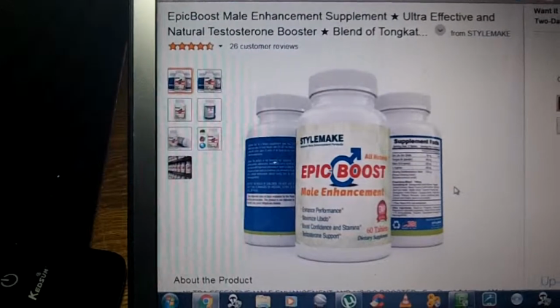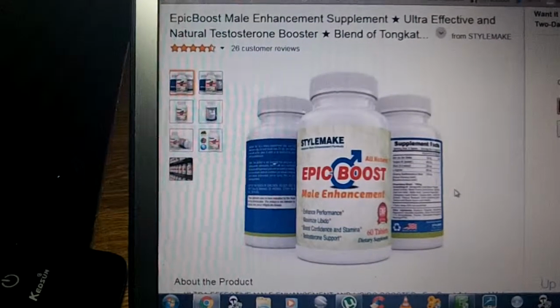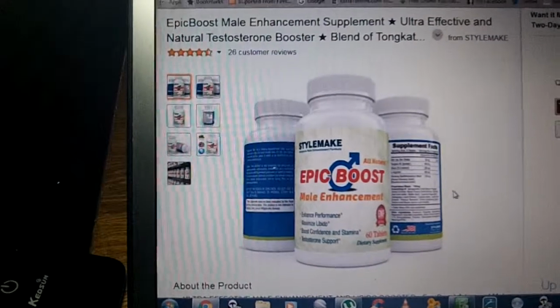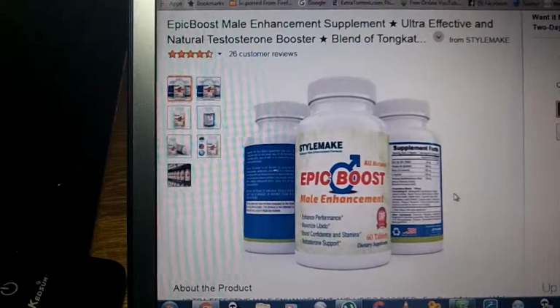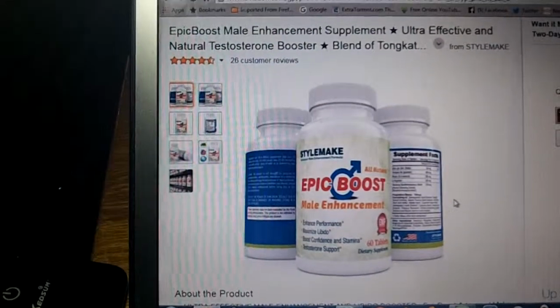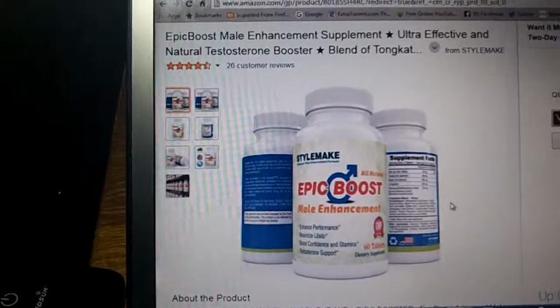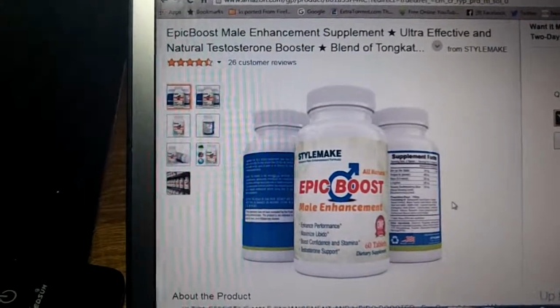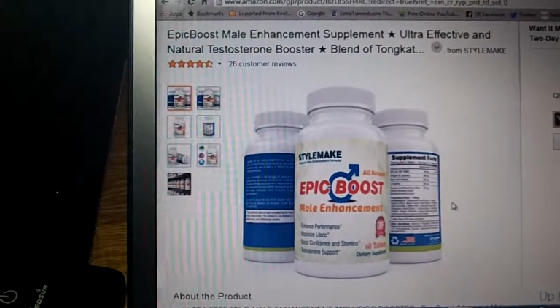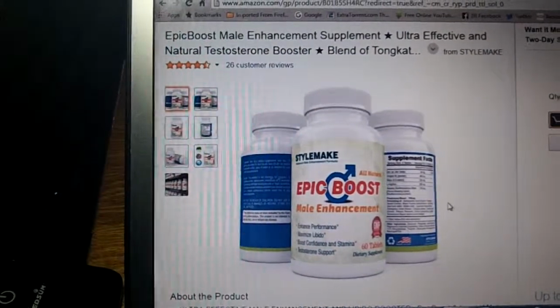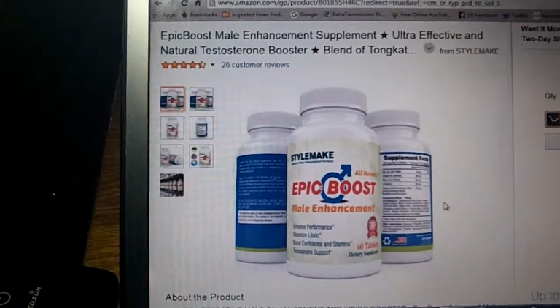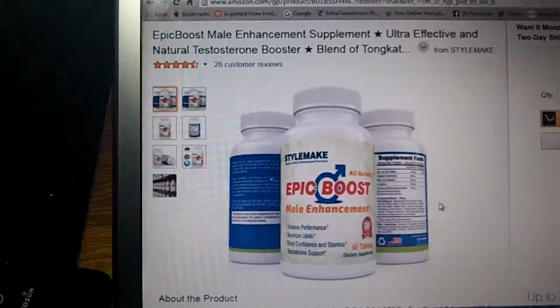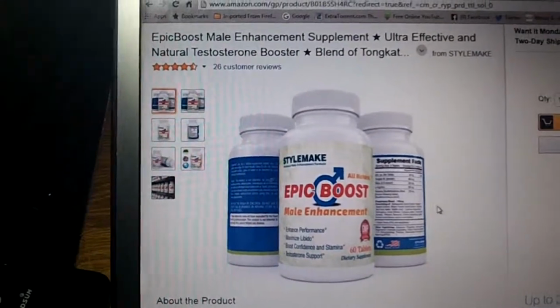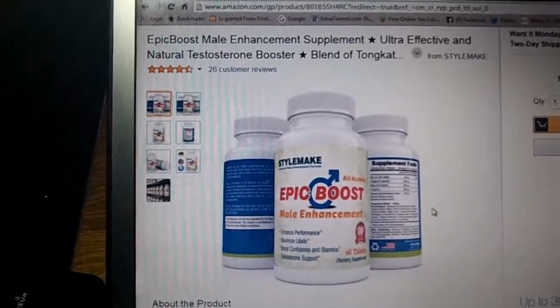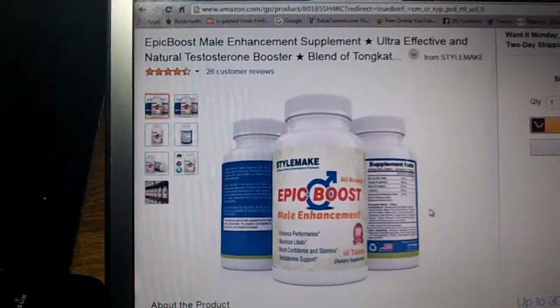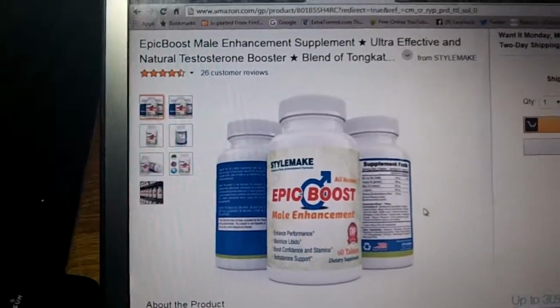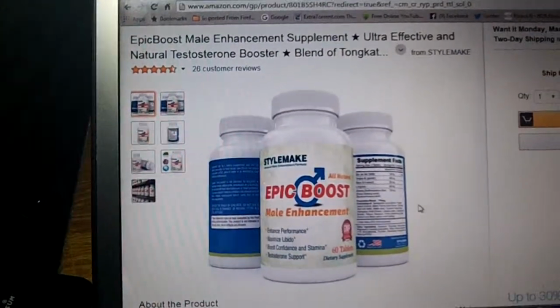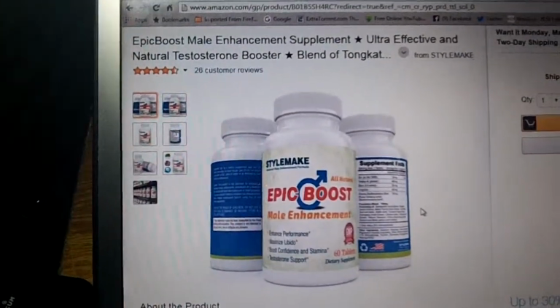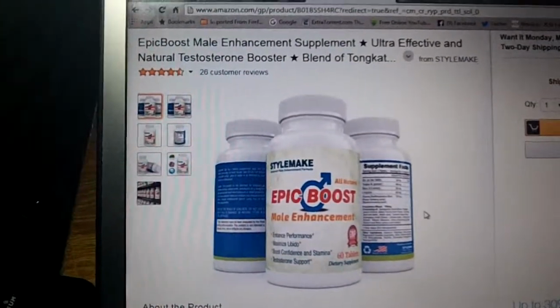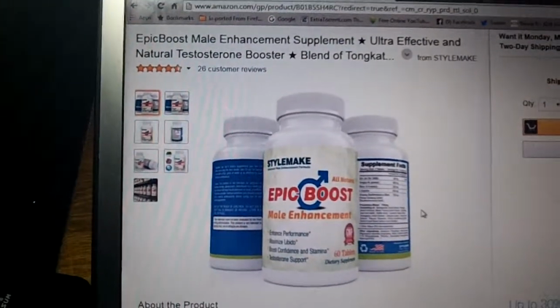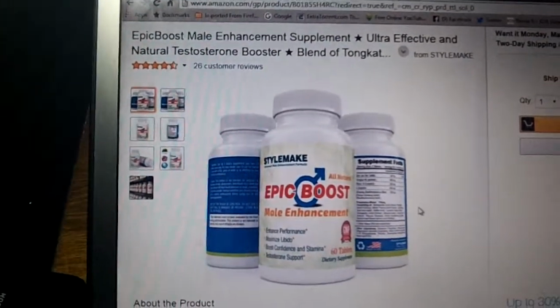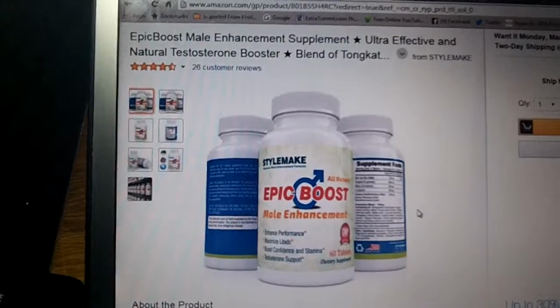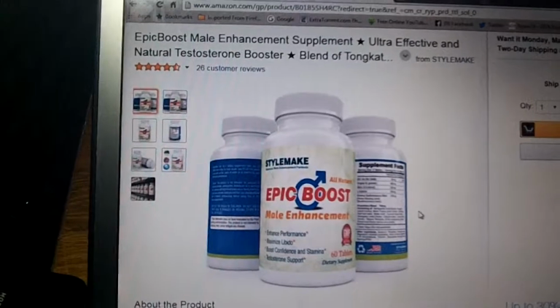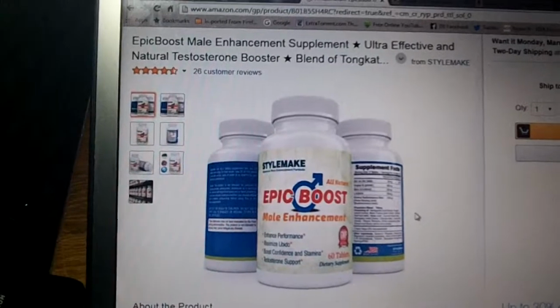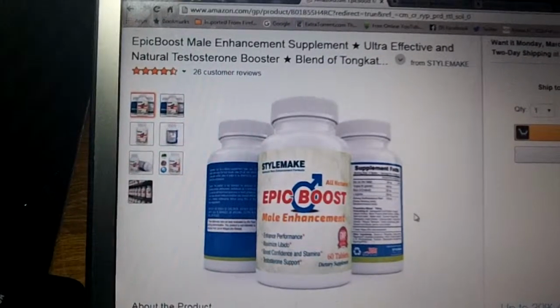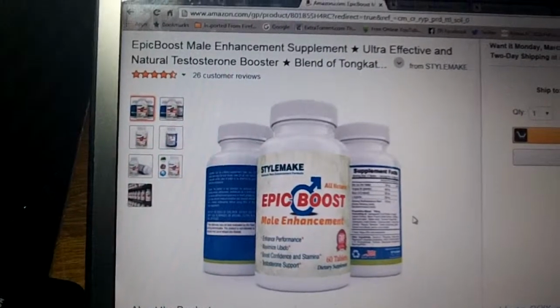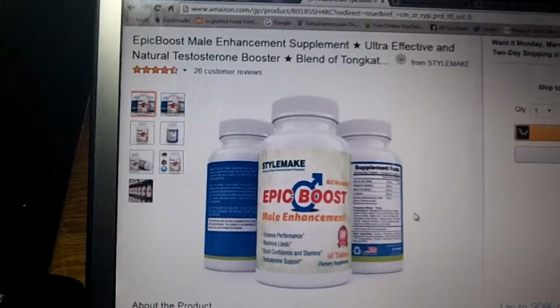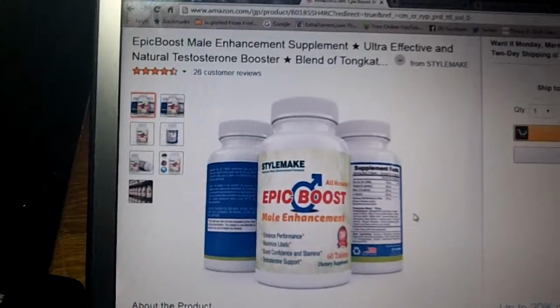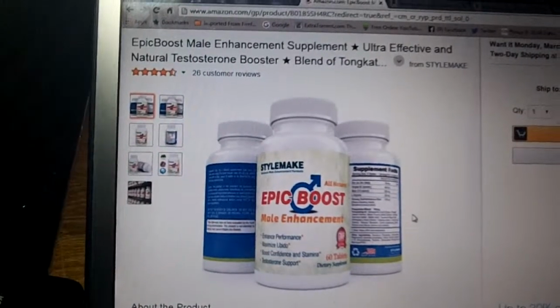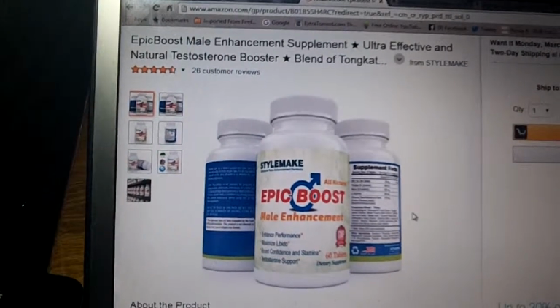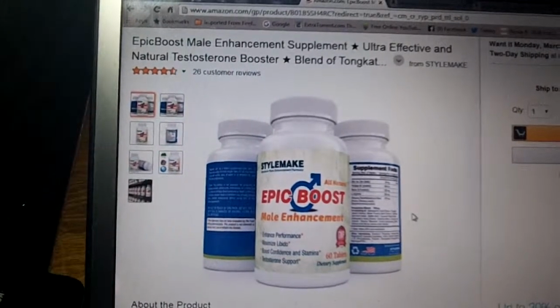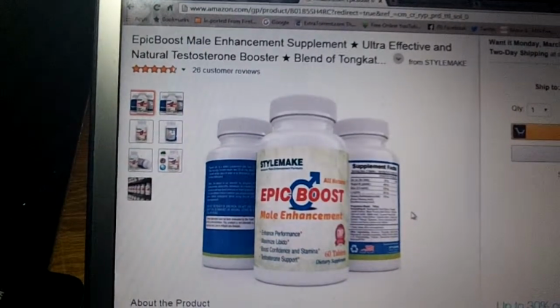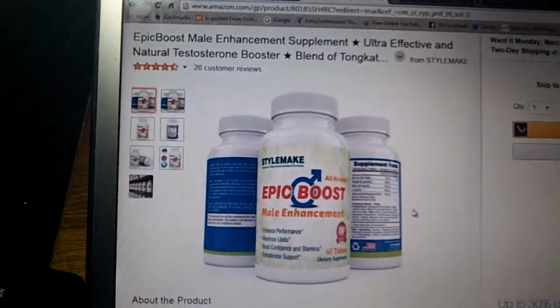This is Epic Boost Male Enhancement Supplement — ultra effective and natural testosterone booster.